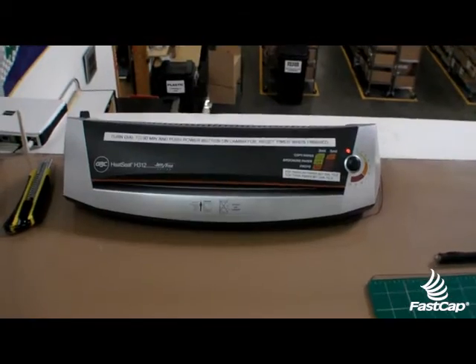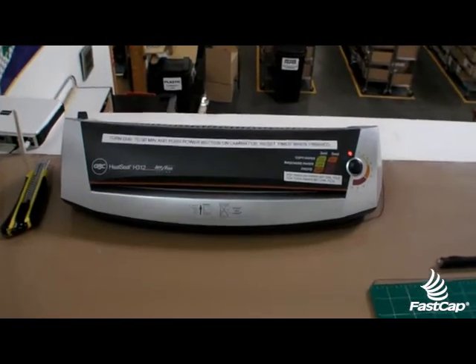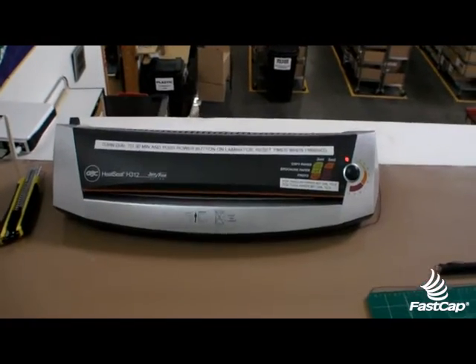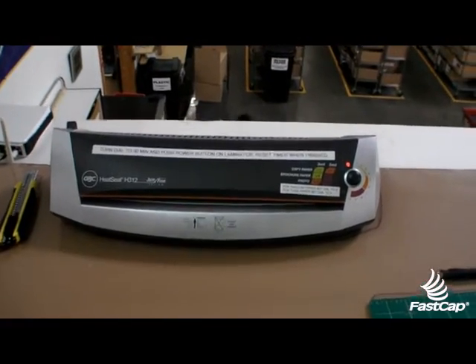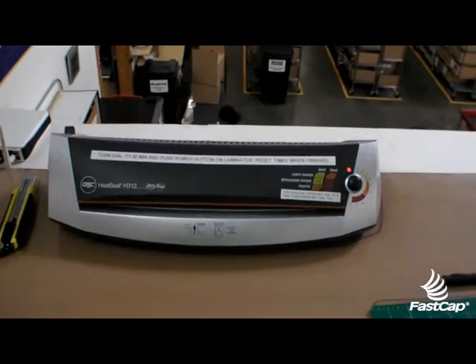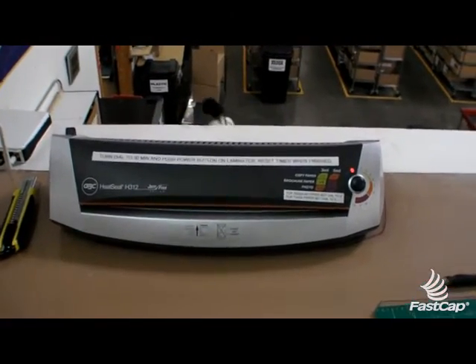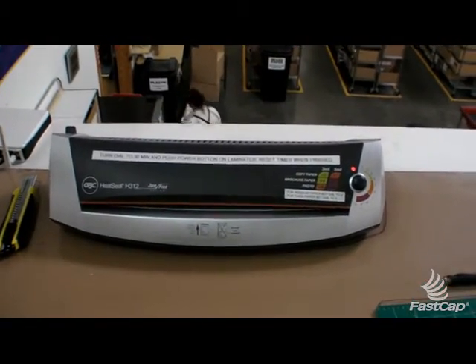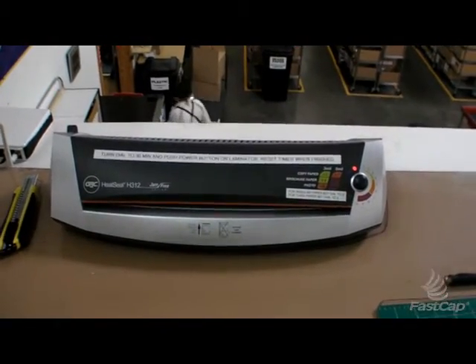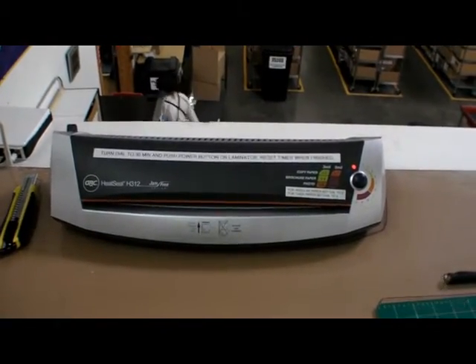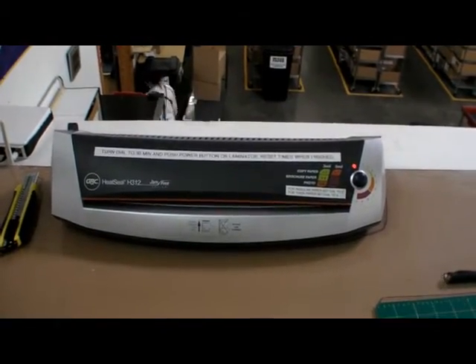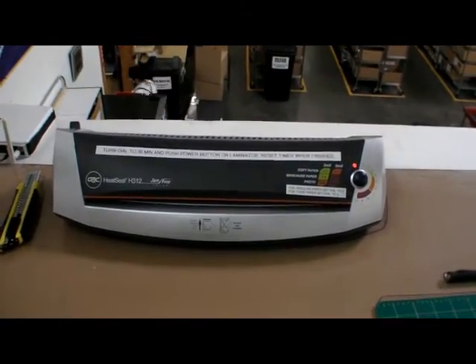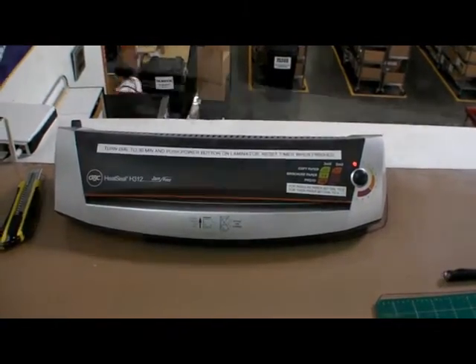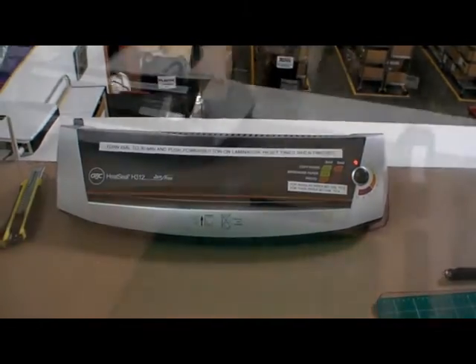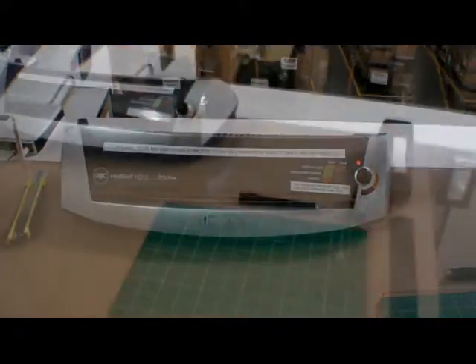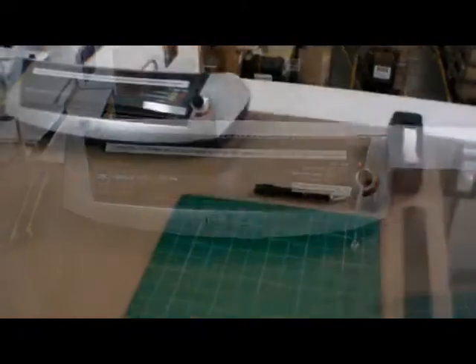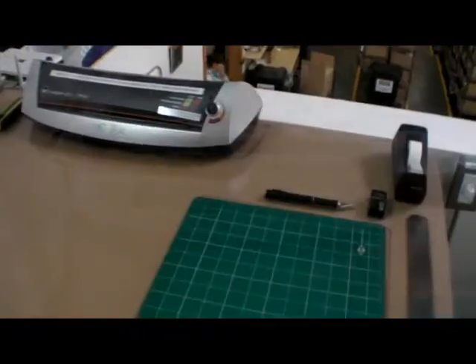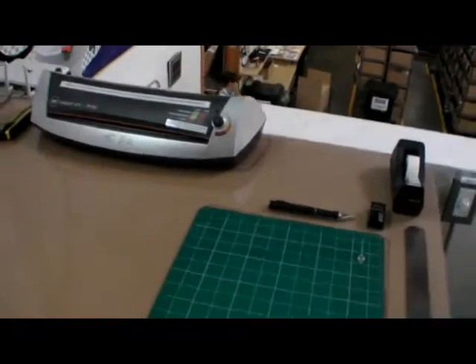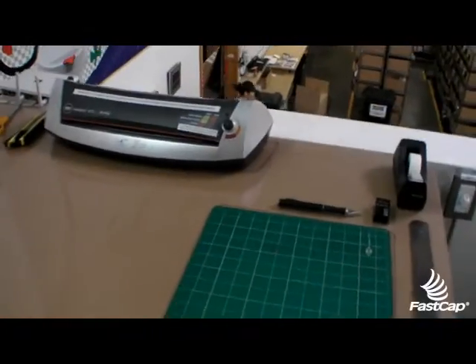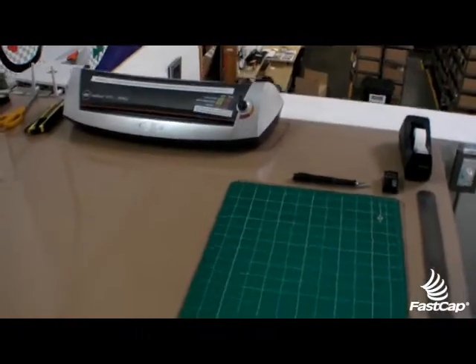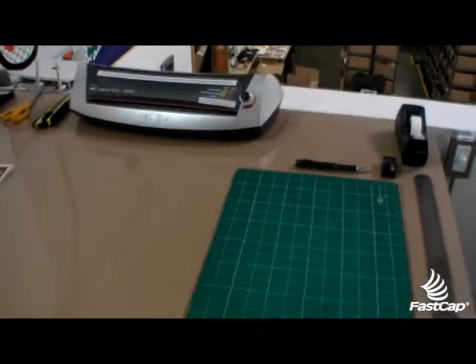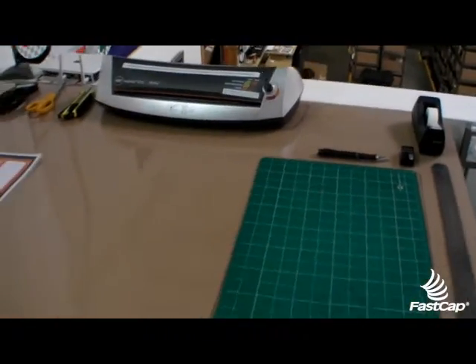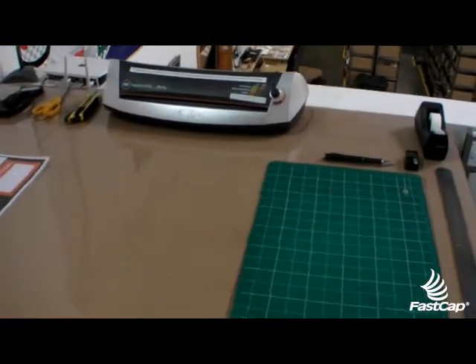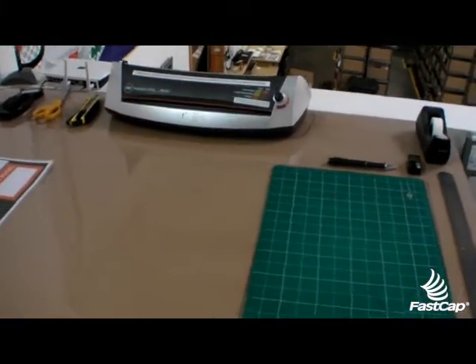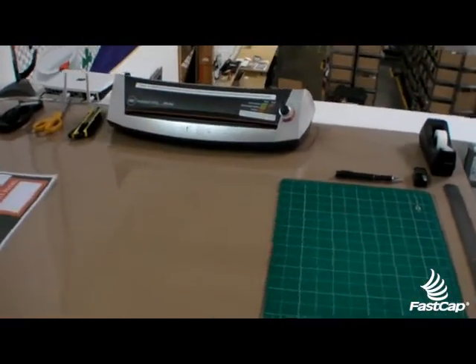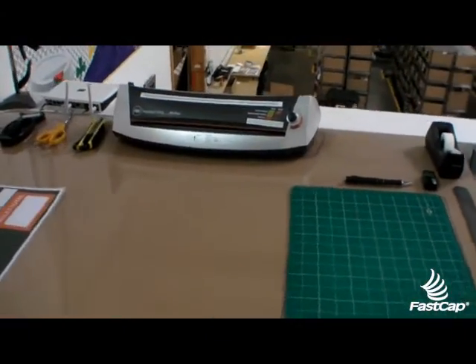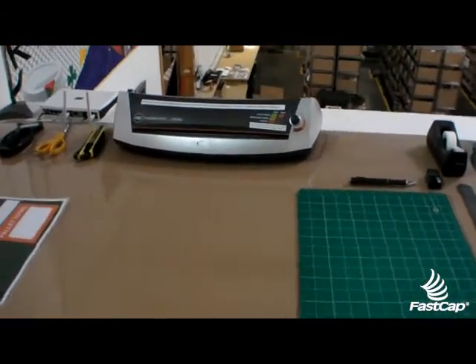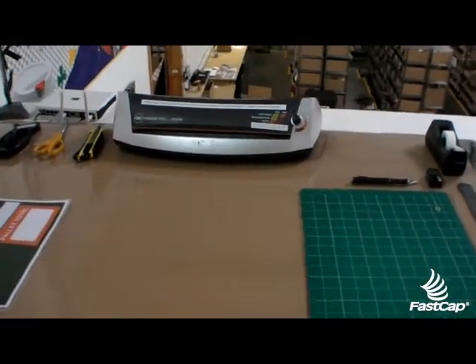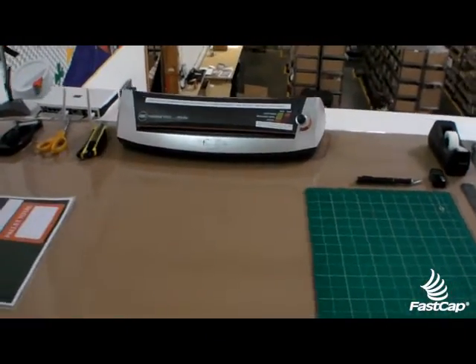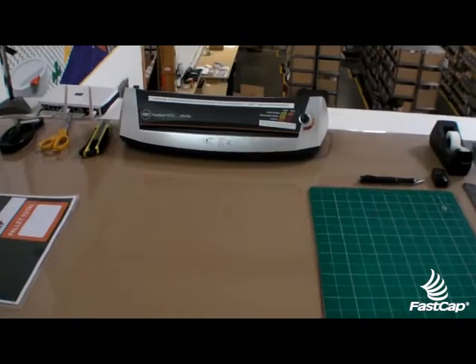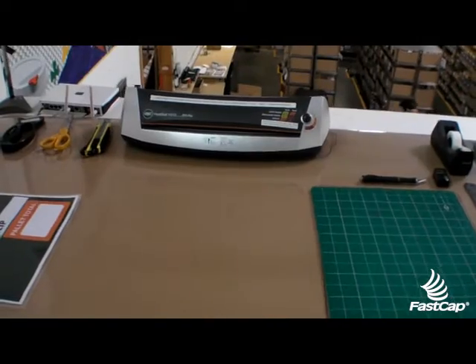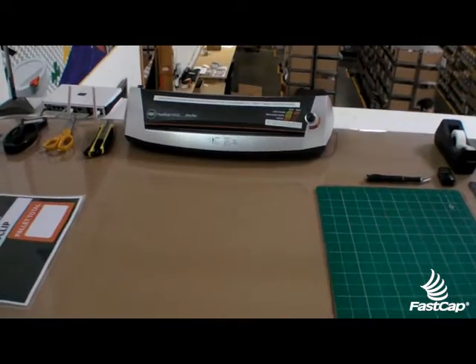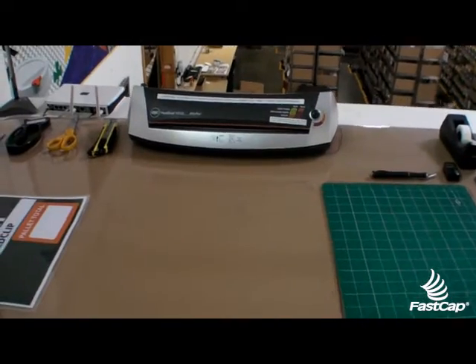We're going to fix this. We'll be back shortly. Alright, we're back by the laminator.